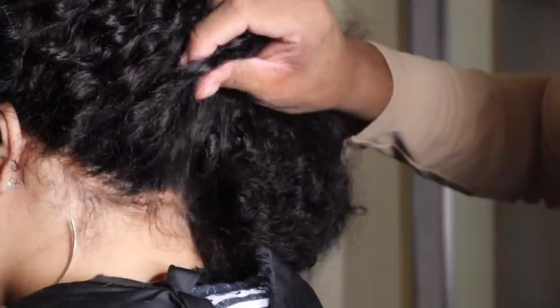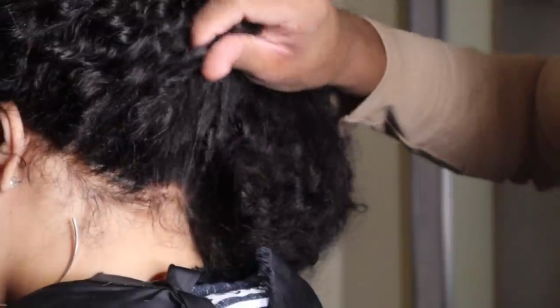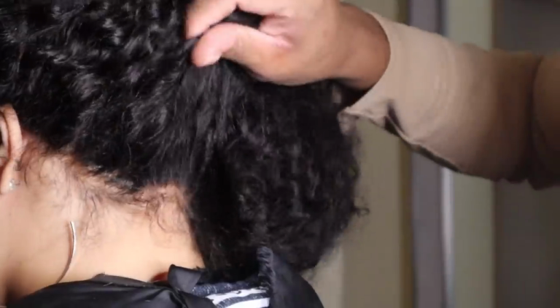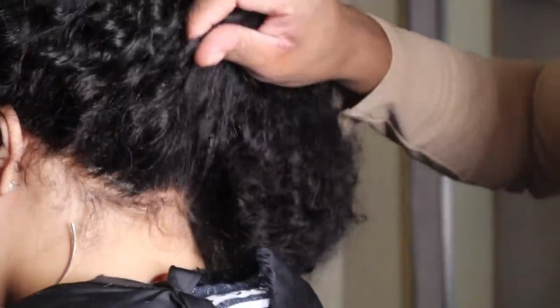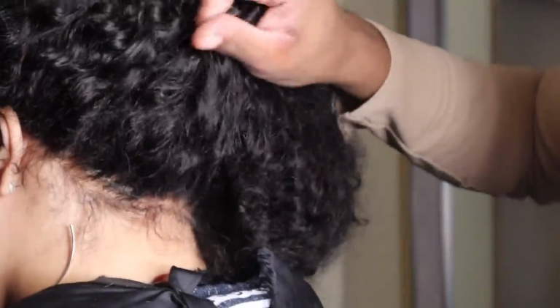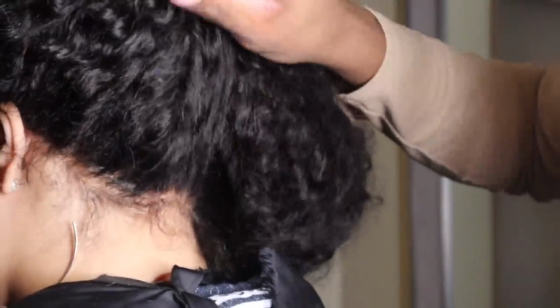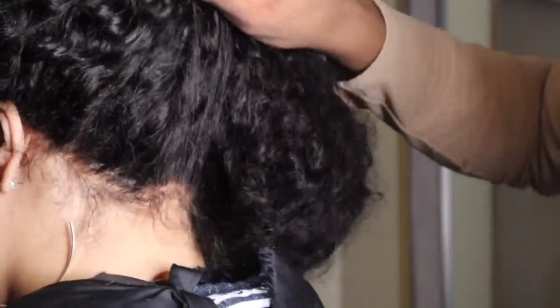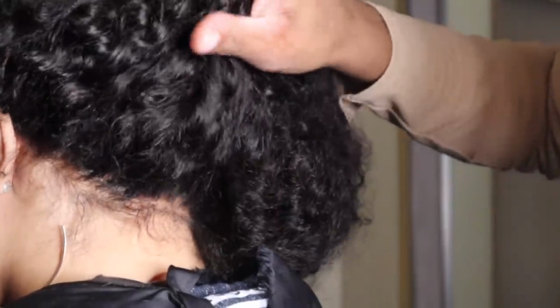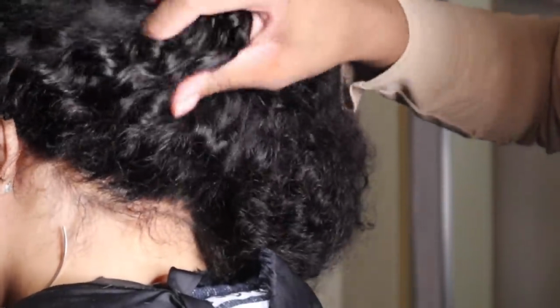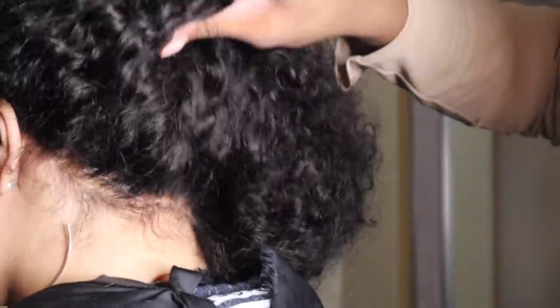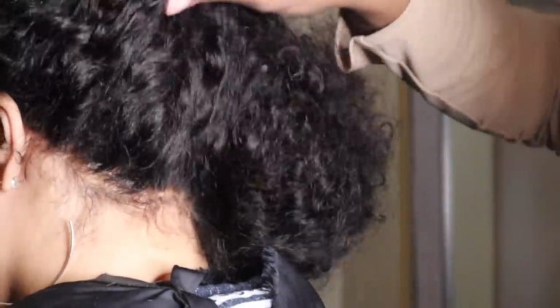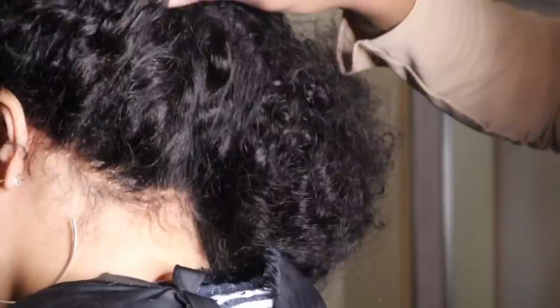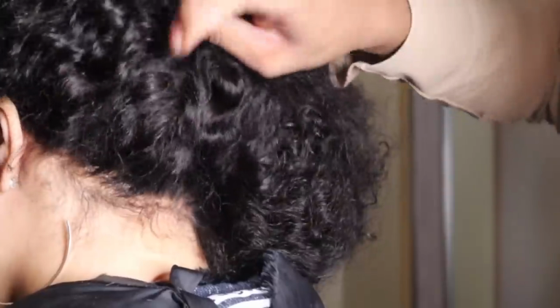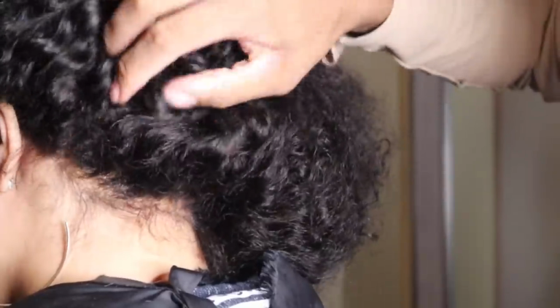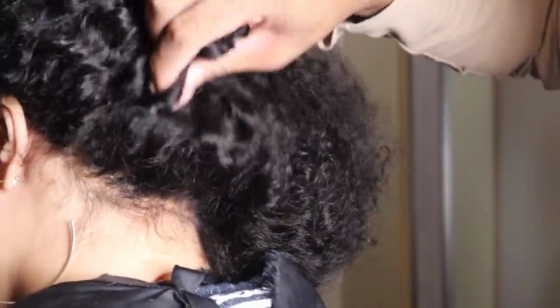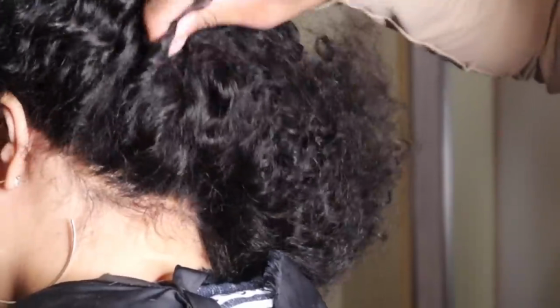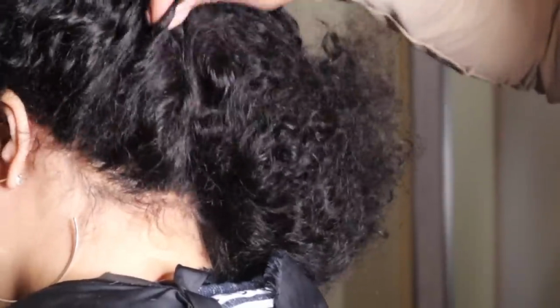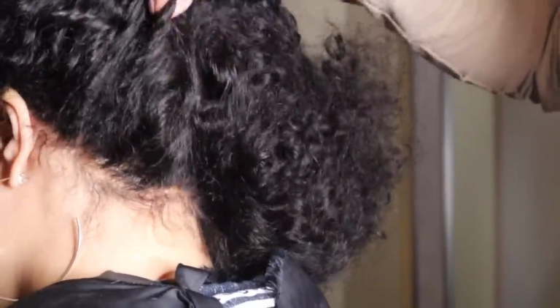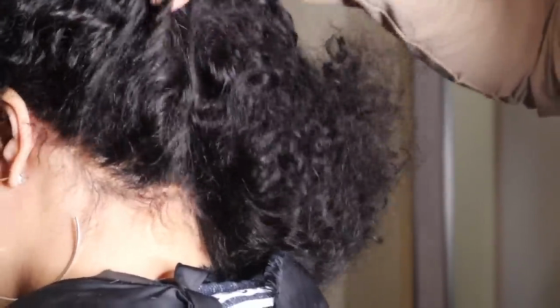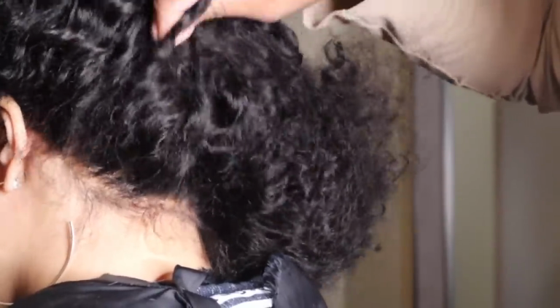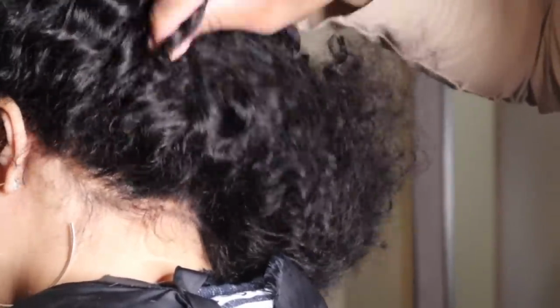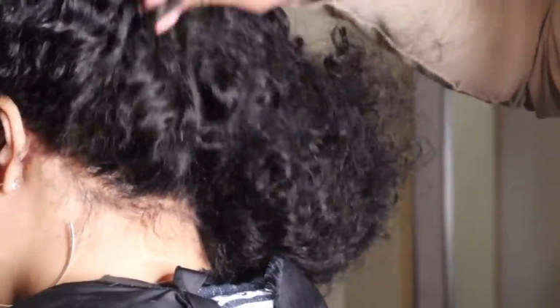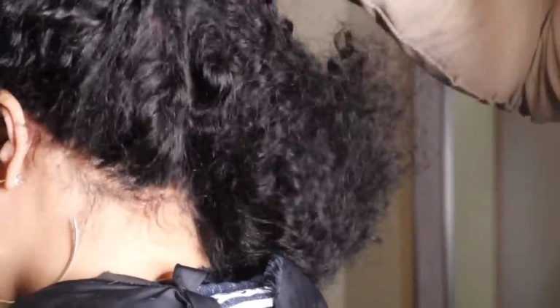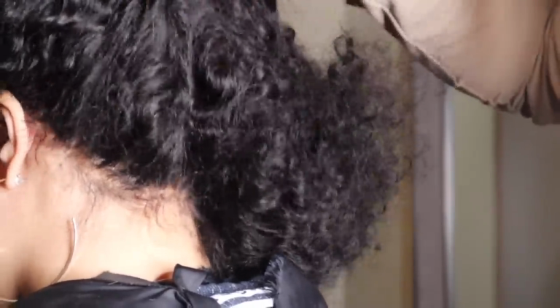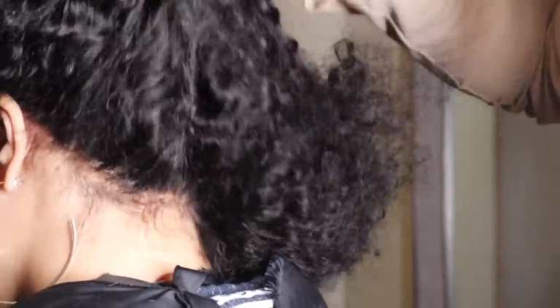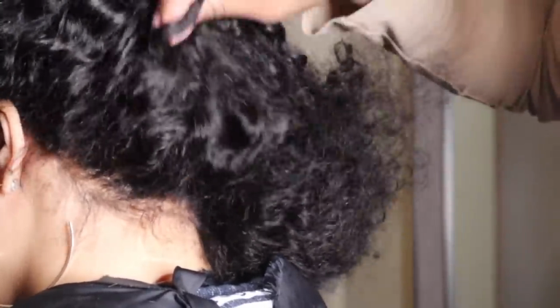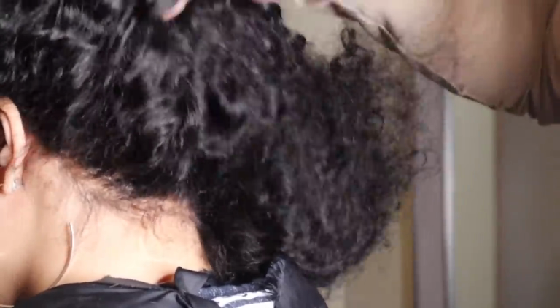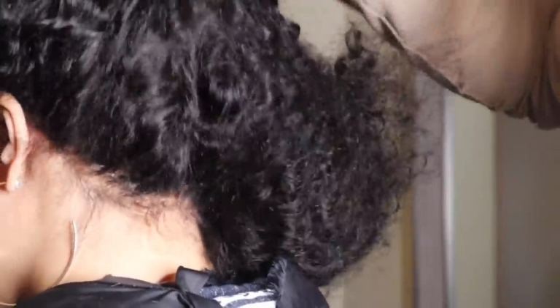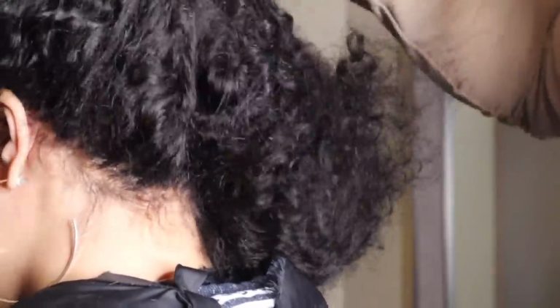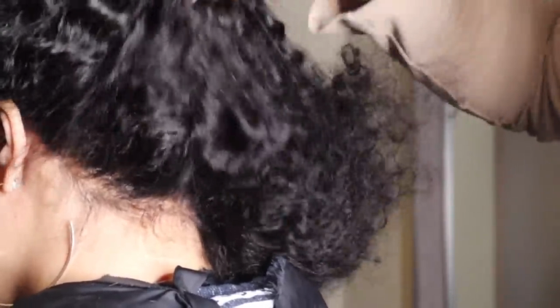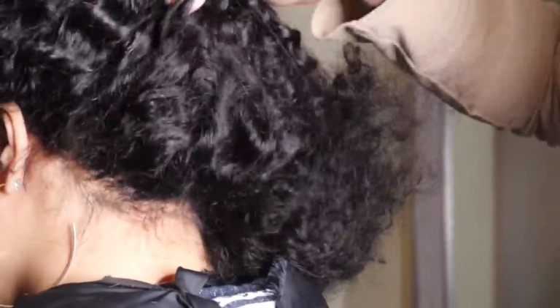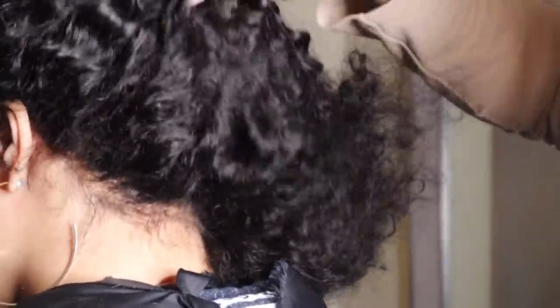I'm going to give that lace a little tug in the back just to make sure everything is secure.